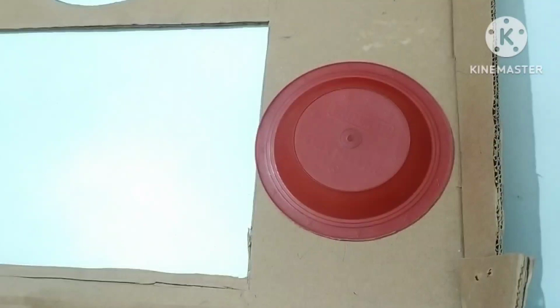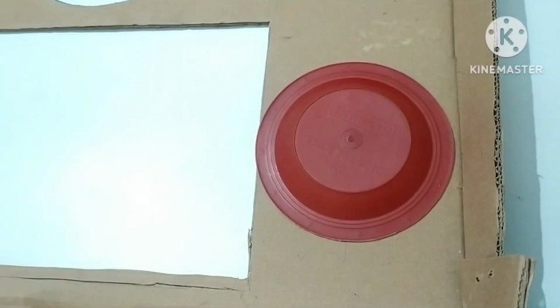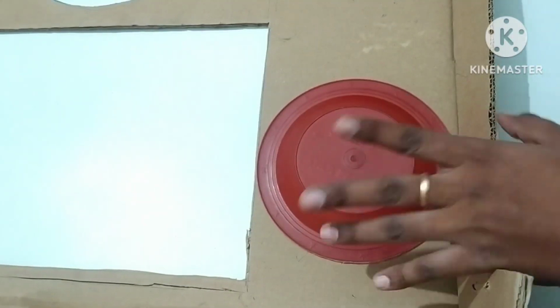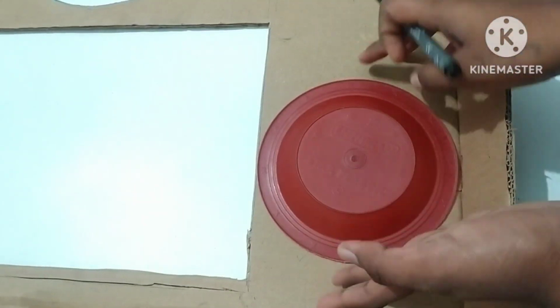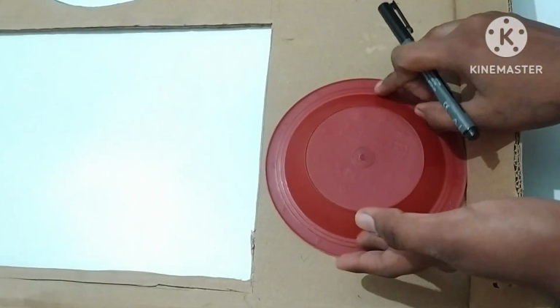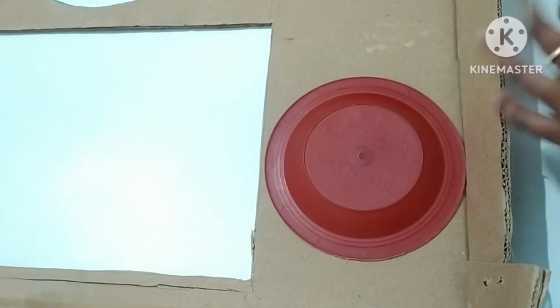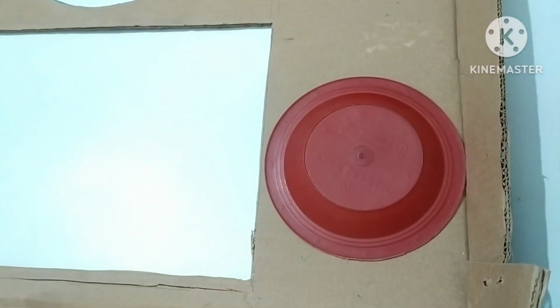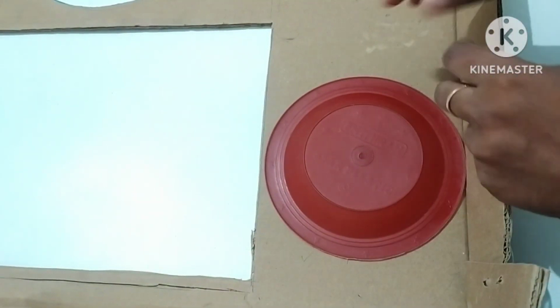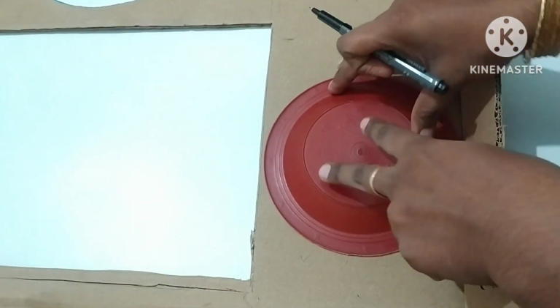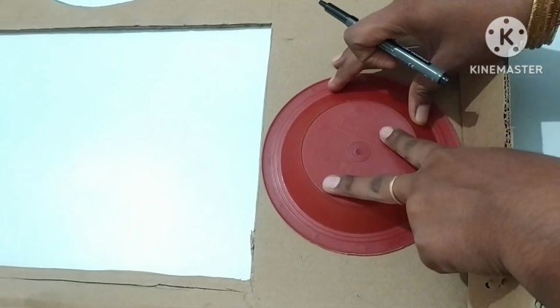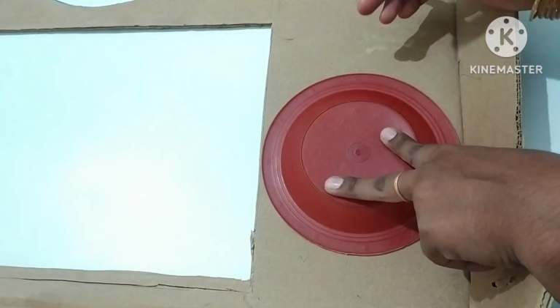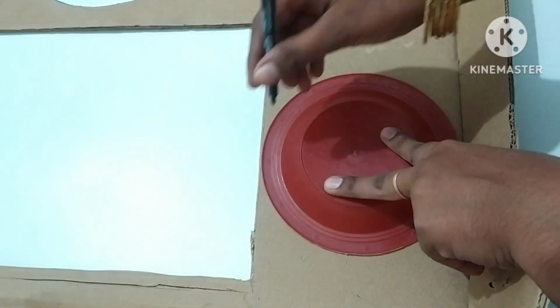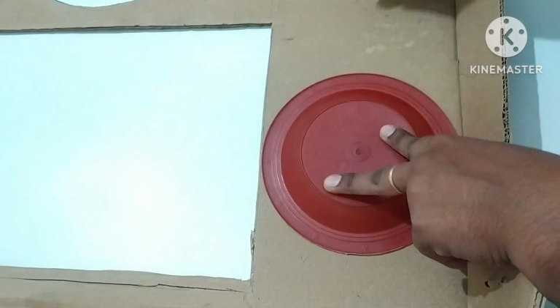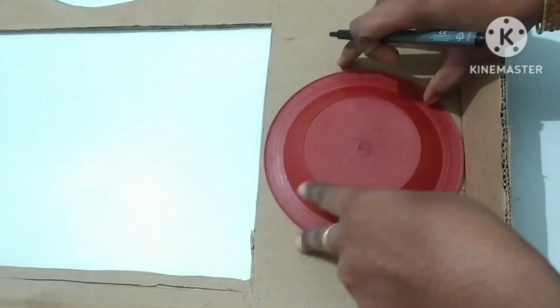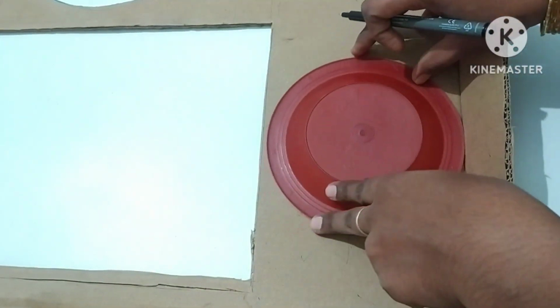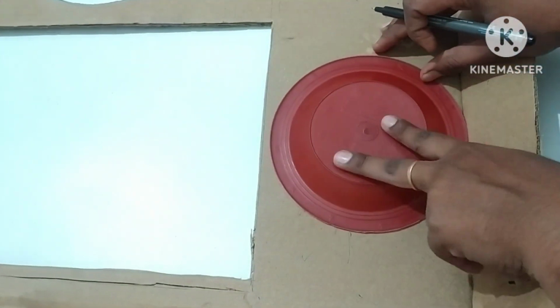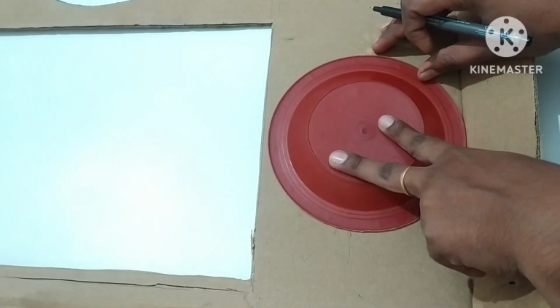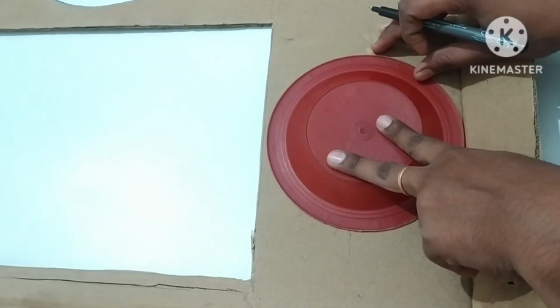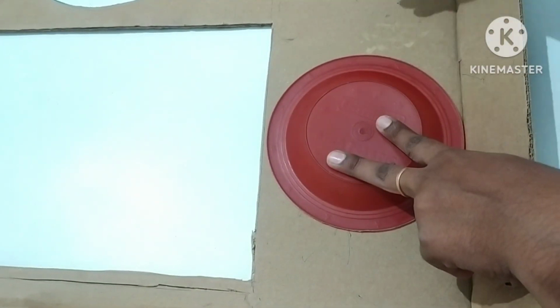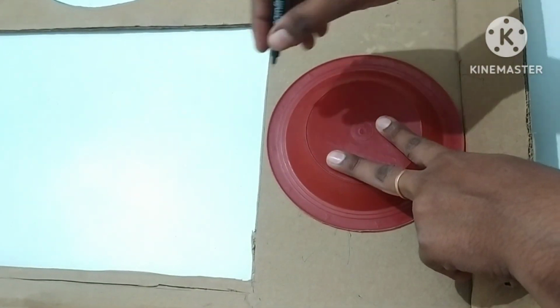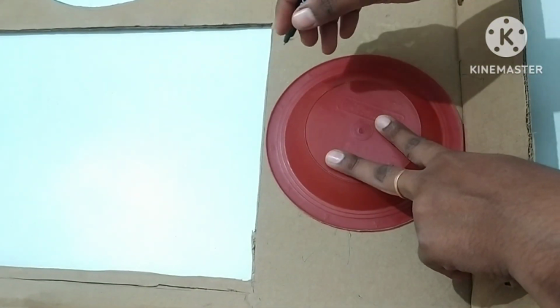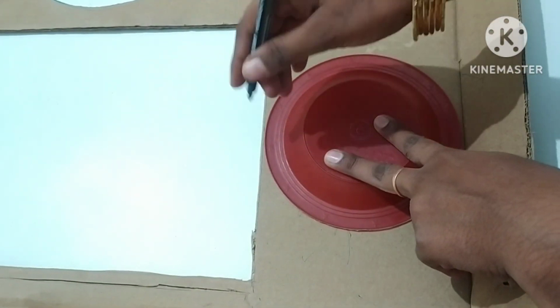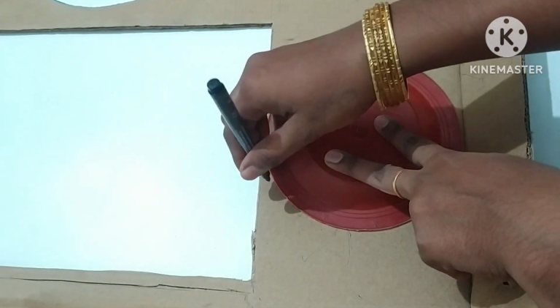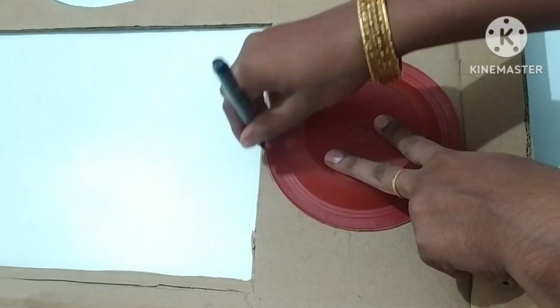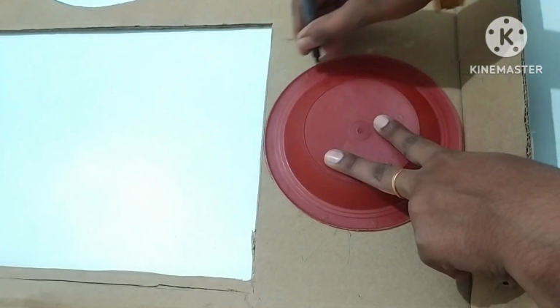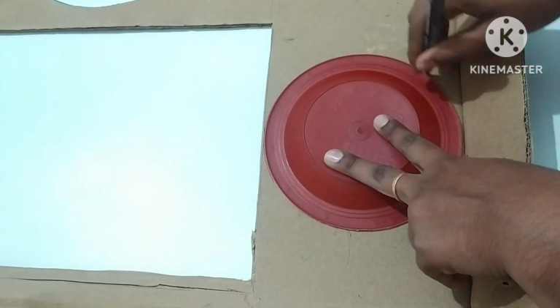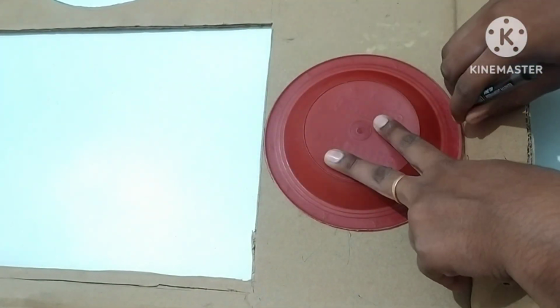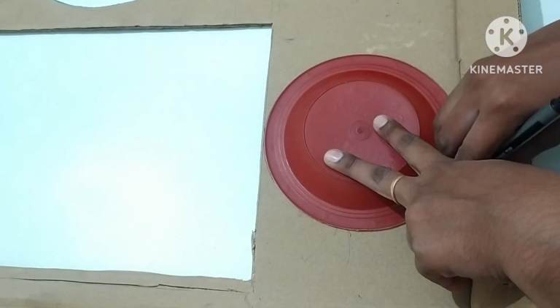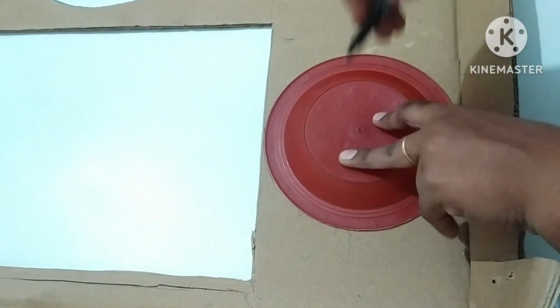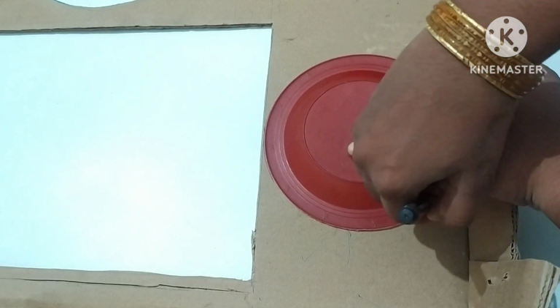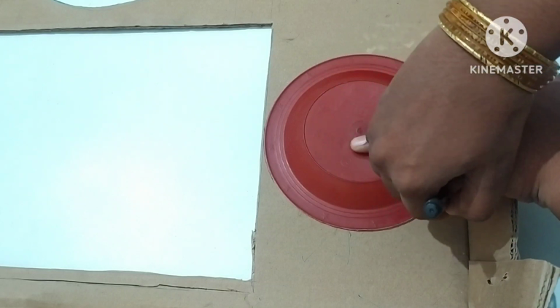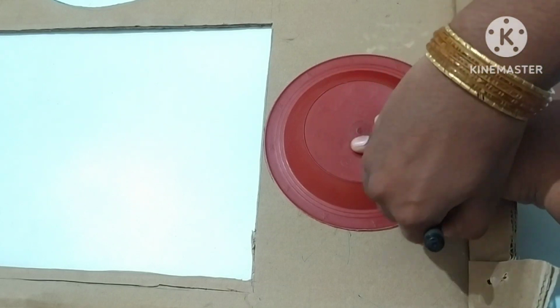Hi friends, how are you? Let's see a wall hanging here. Let's see how we do this.